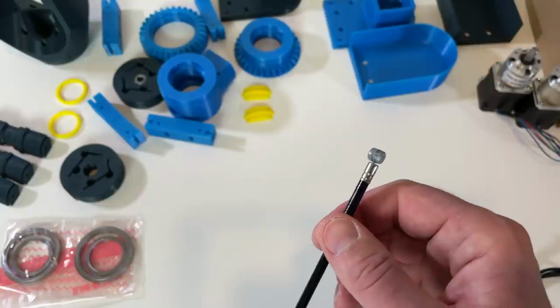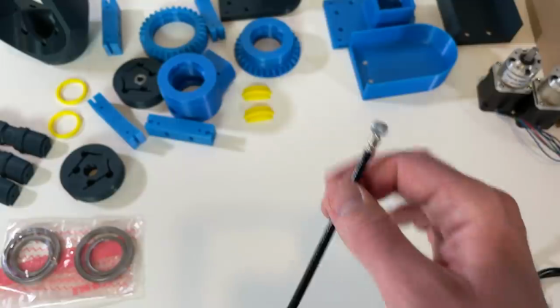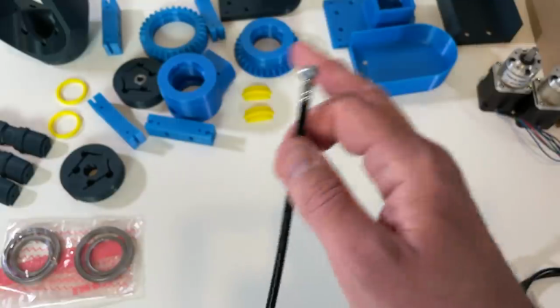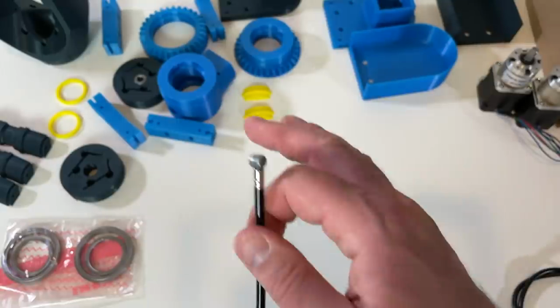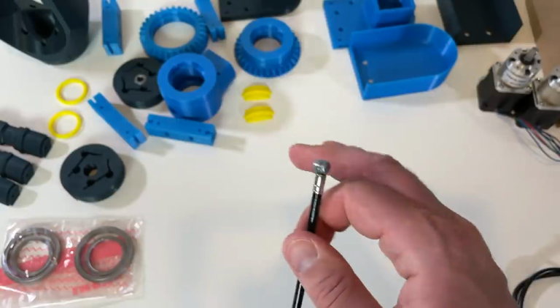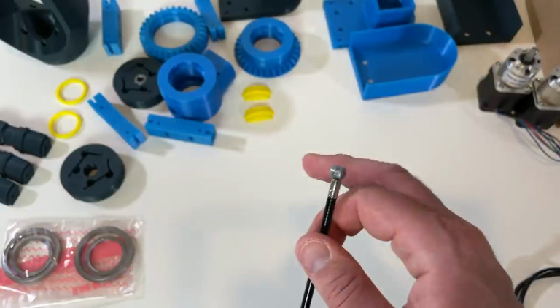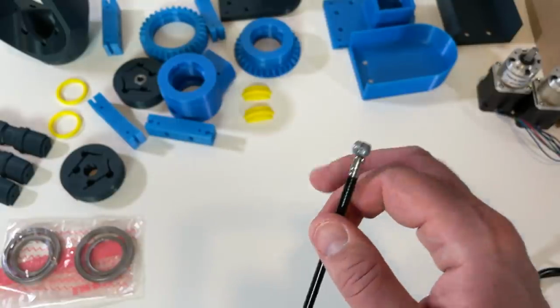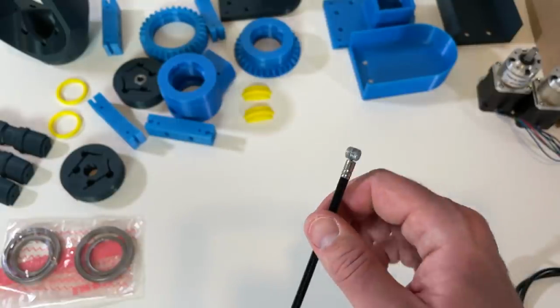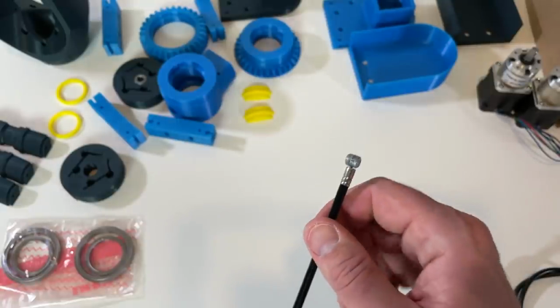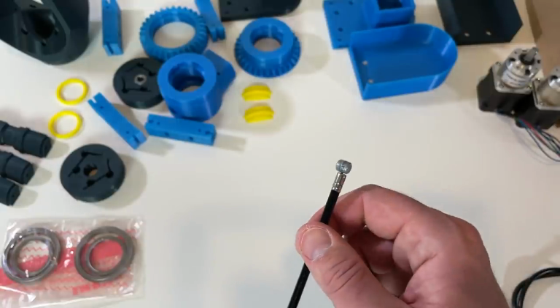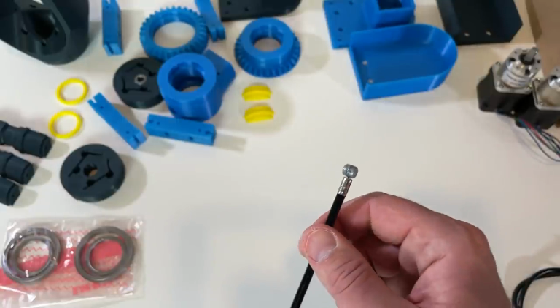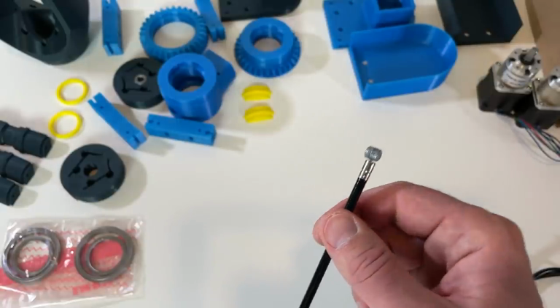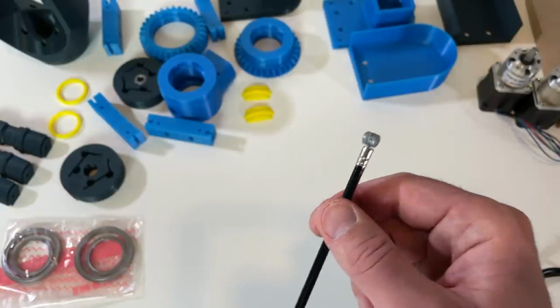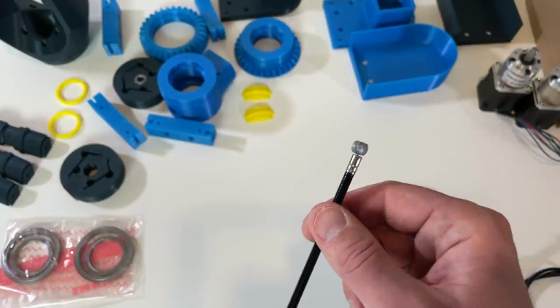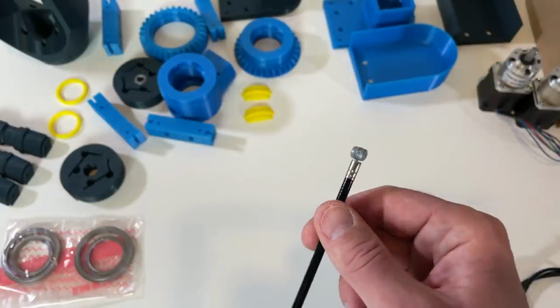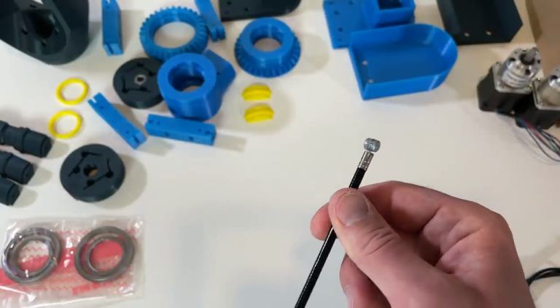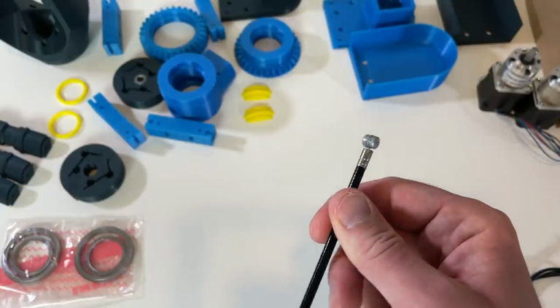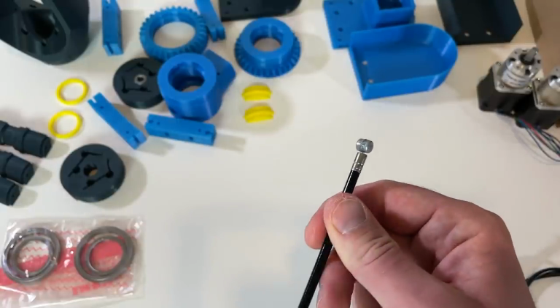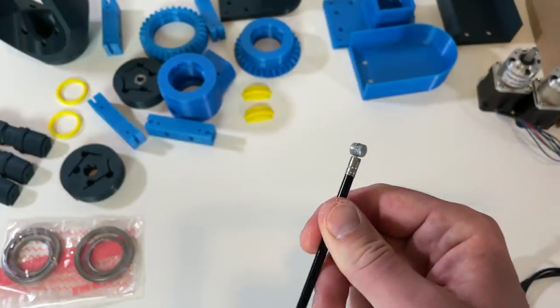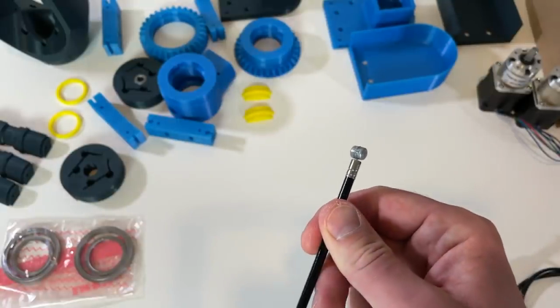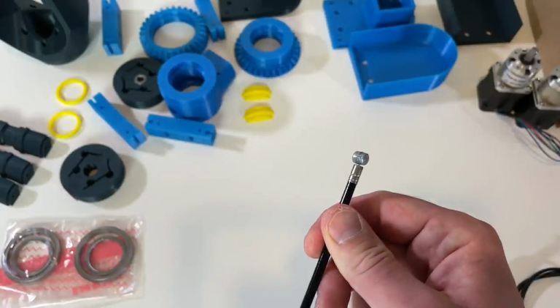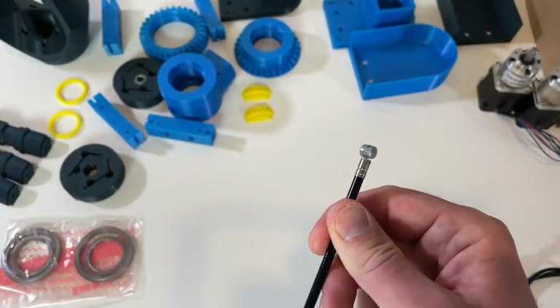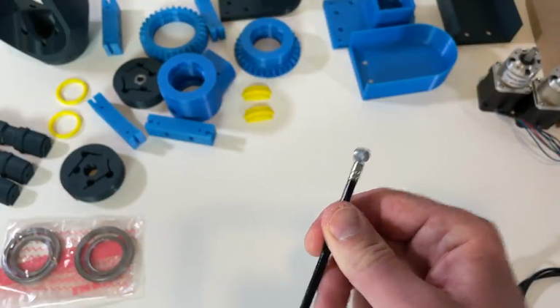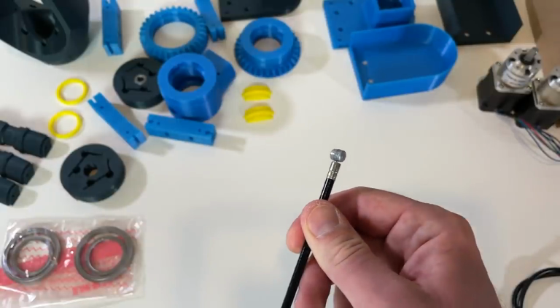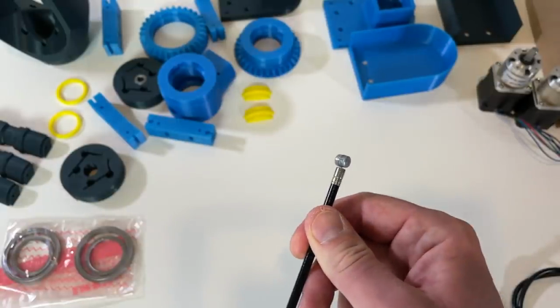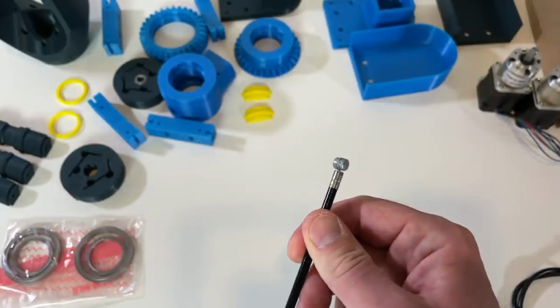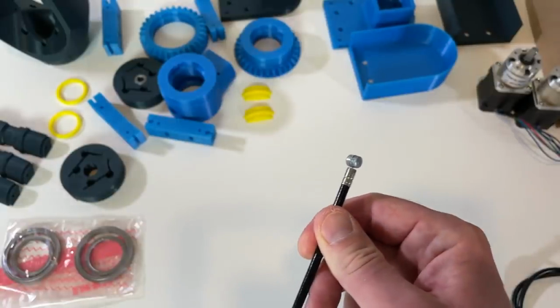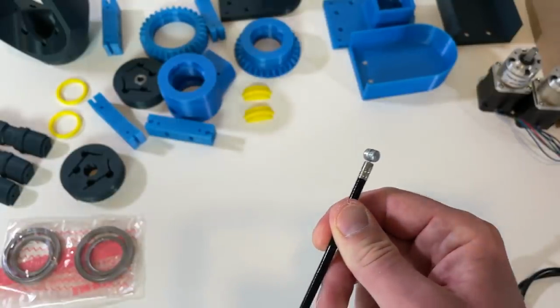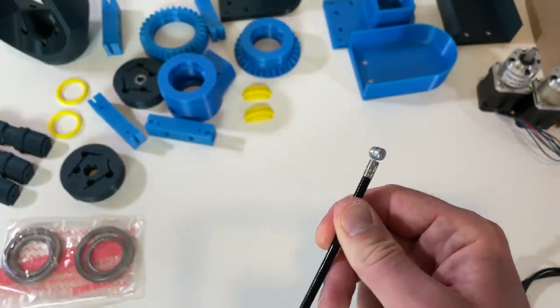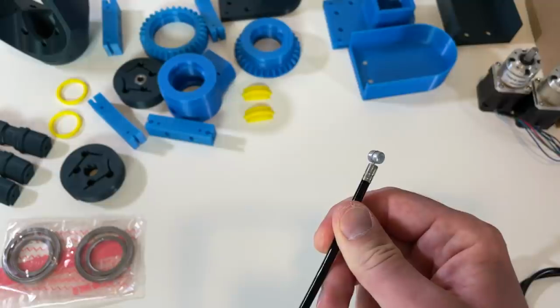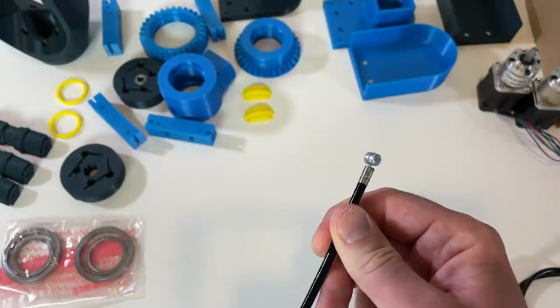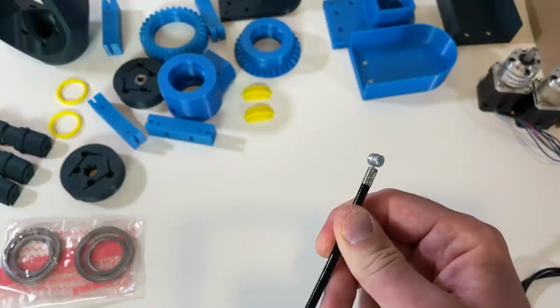Anyway, I'm going to assemble this wrist and we will see if these problems are real problems or just my imagination.